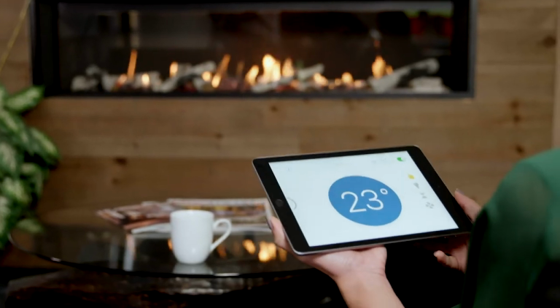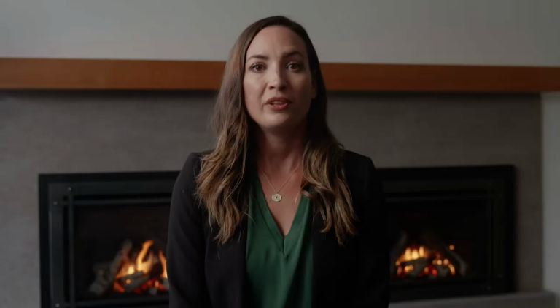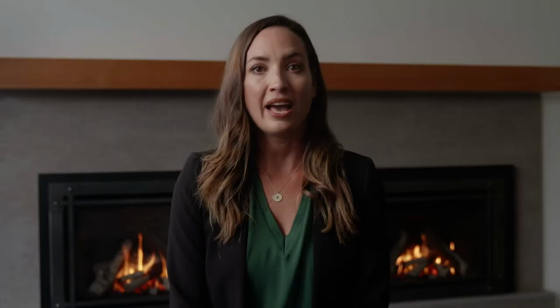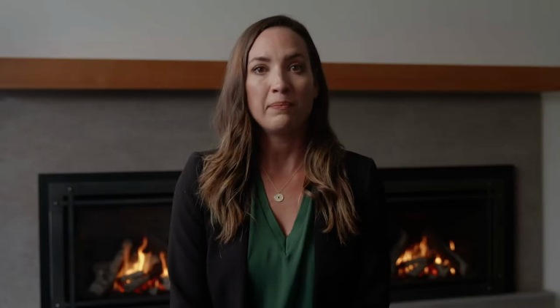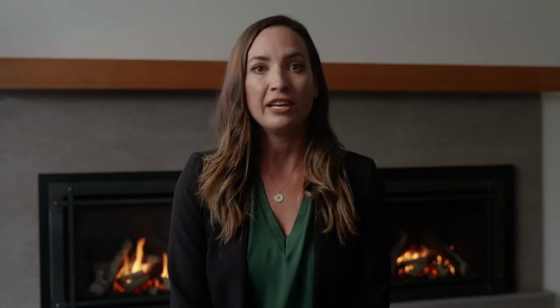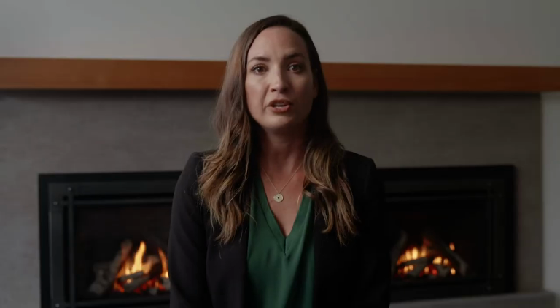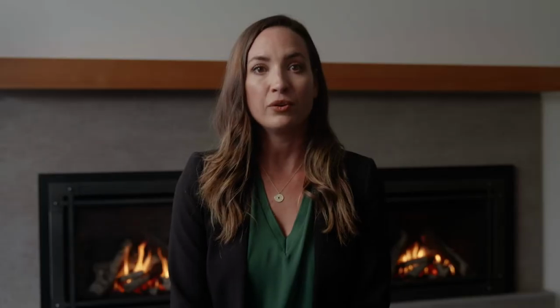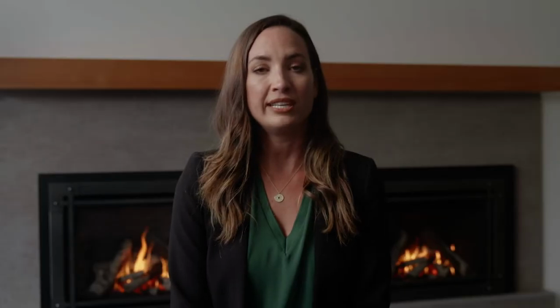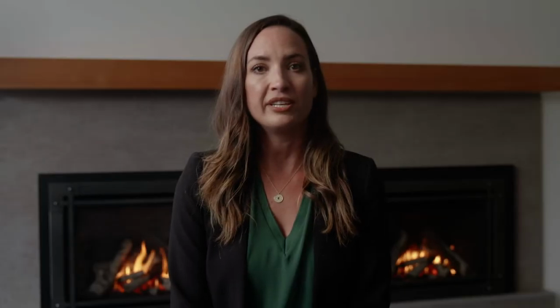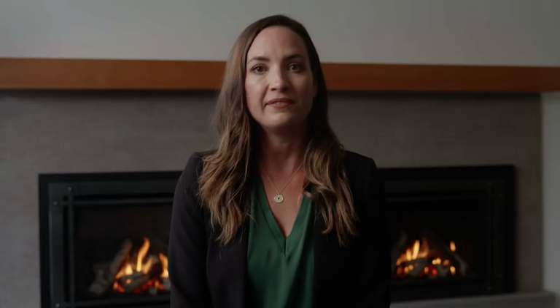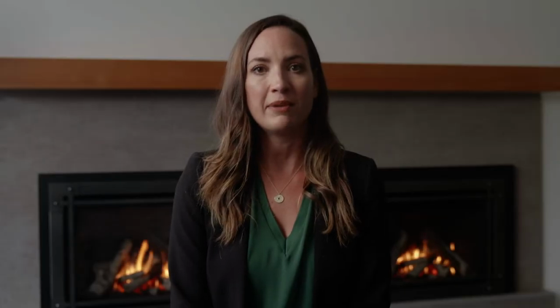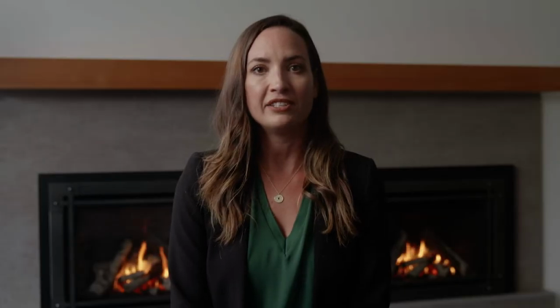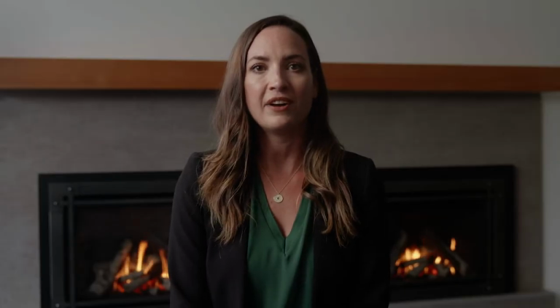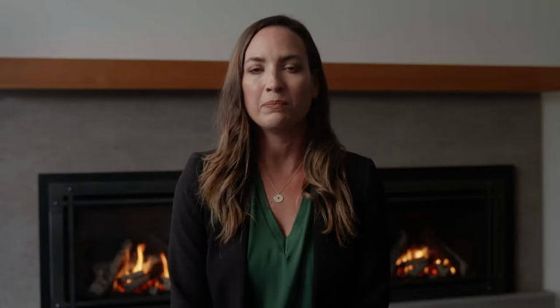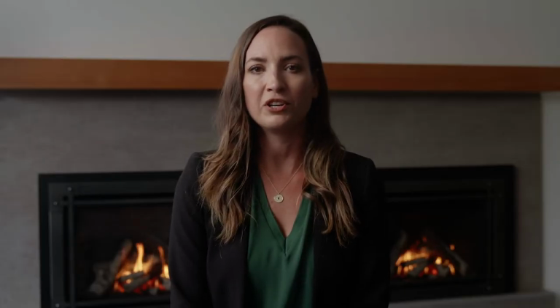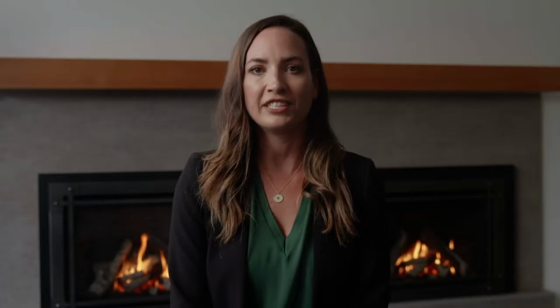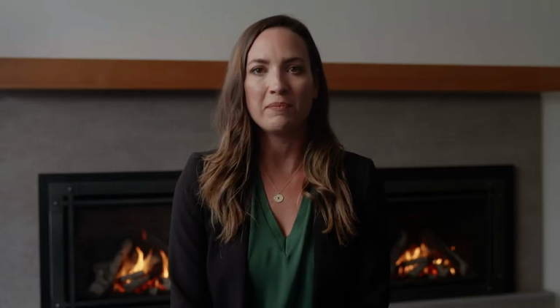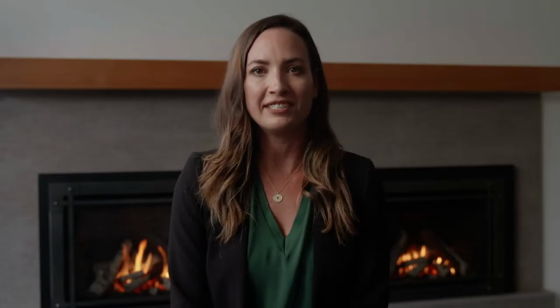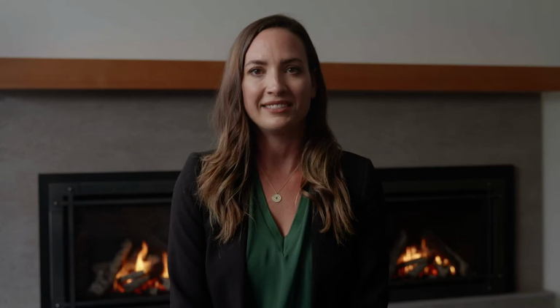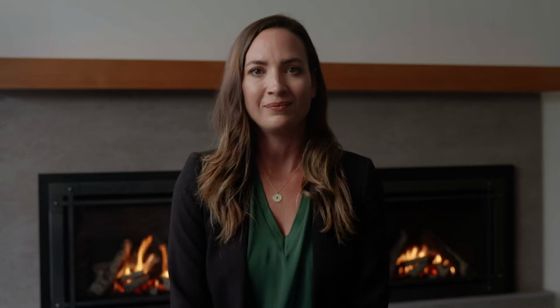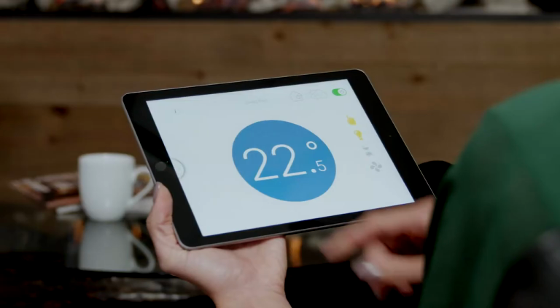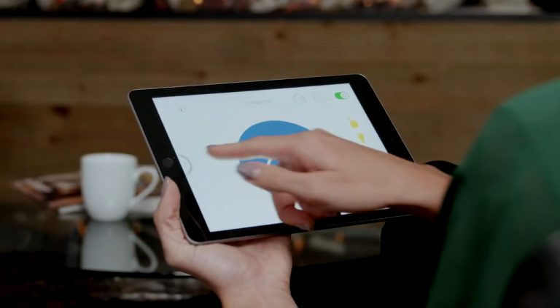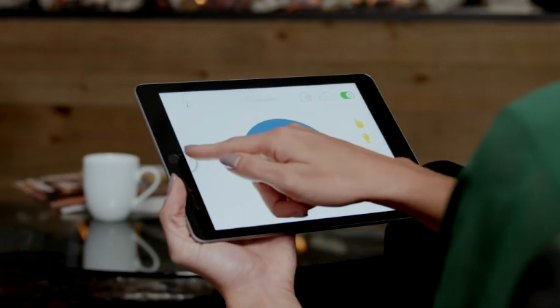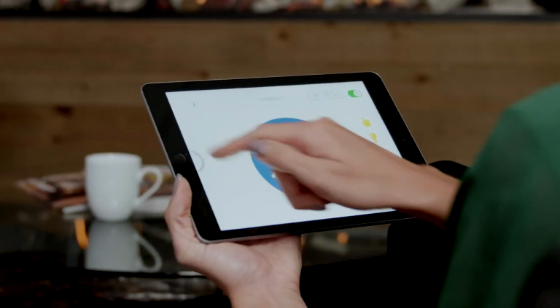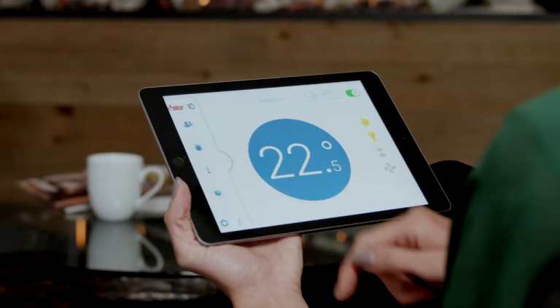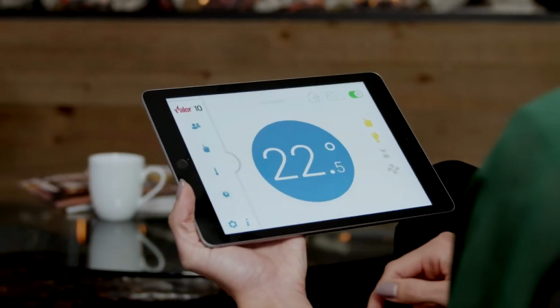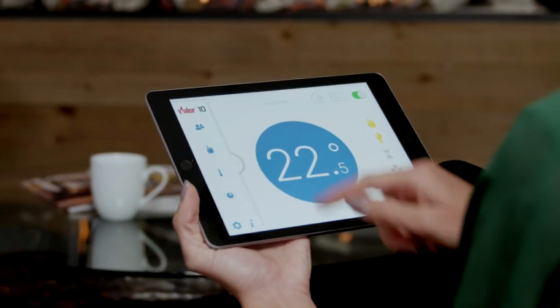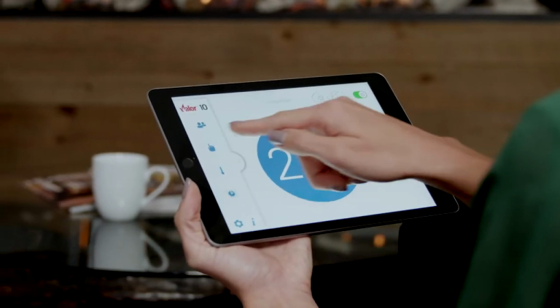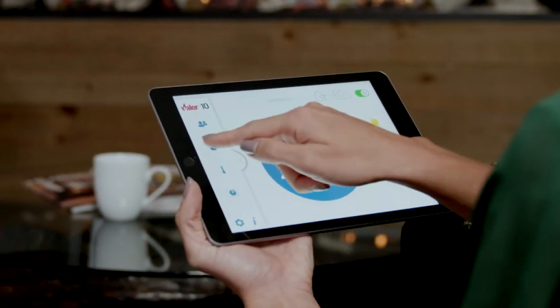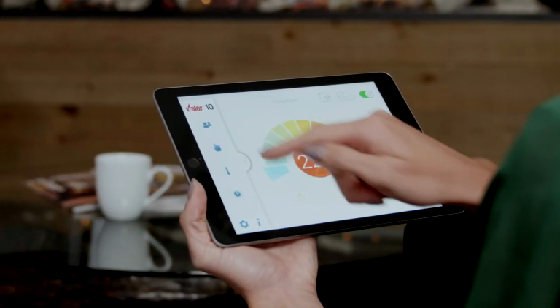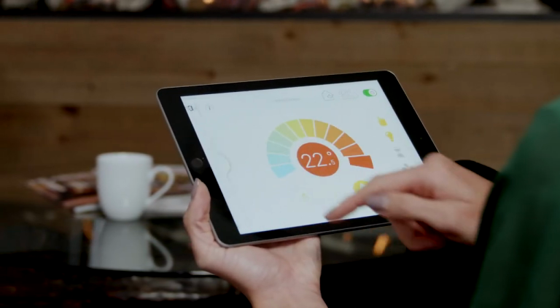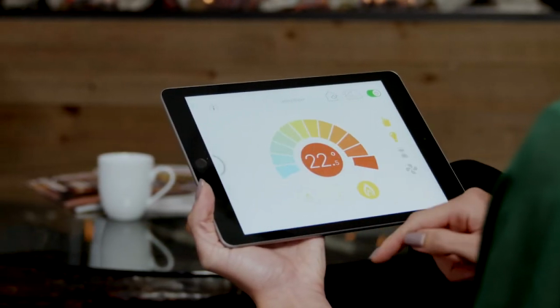With the app, increase or decrease flame height to find the perfect ambiance. Use the temperature wheel to find the ideal temperature setting.